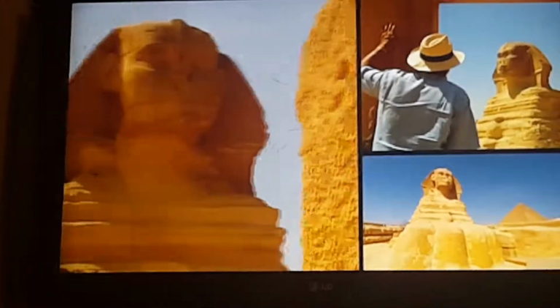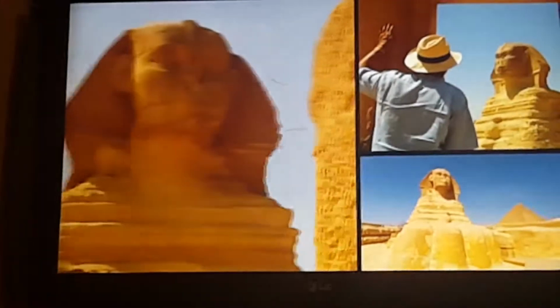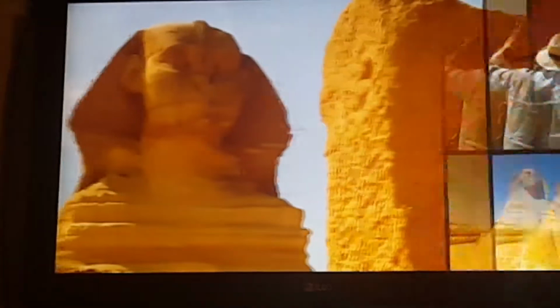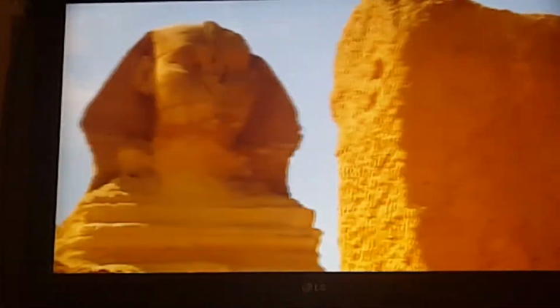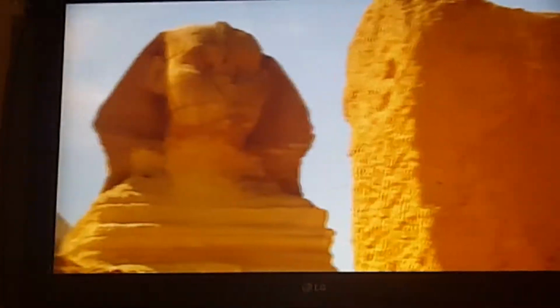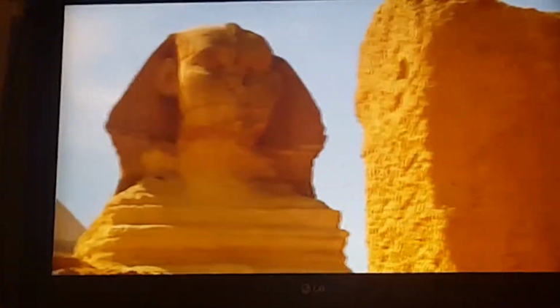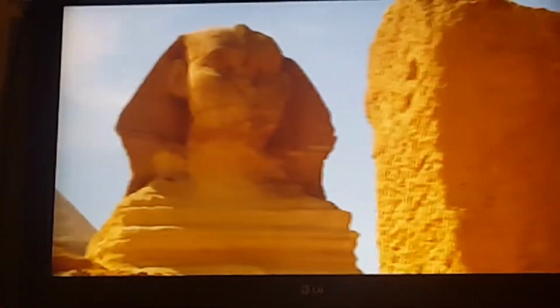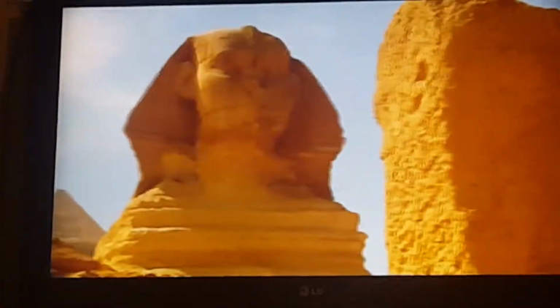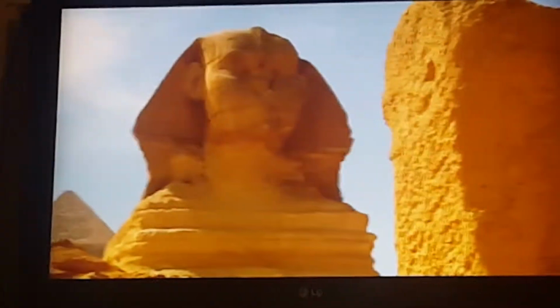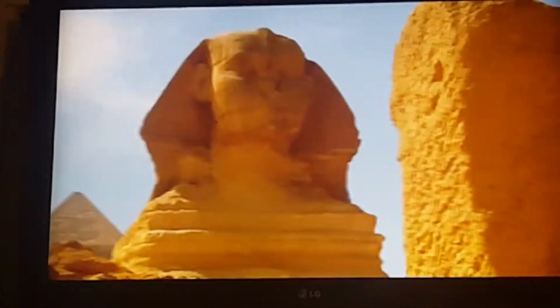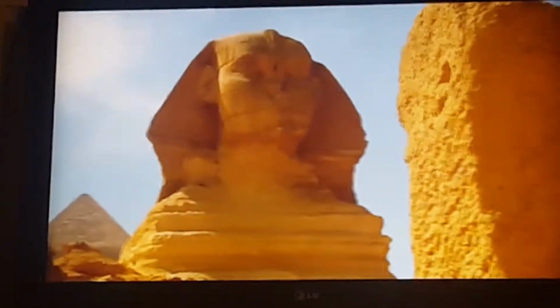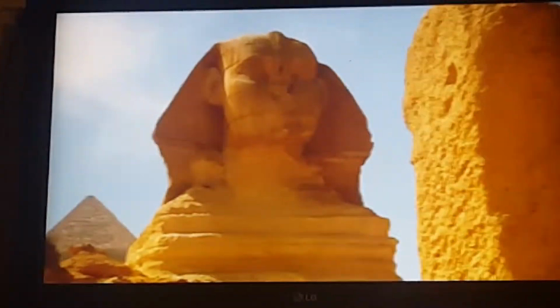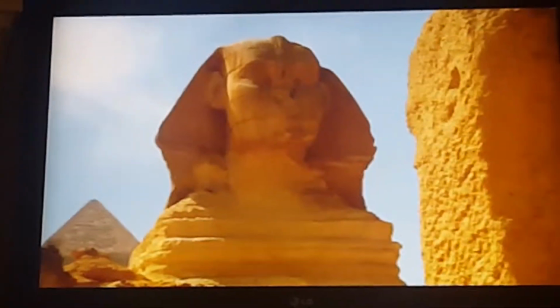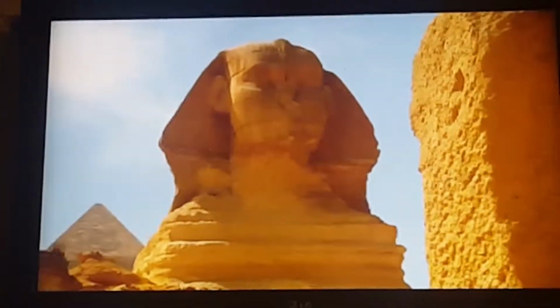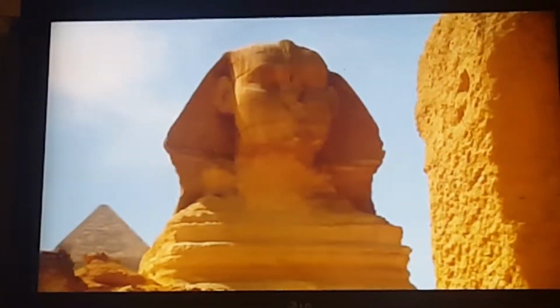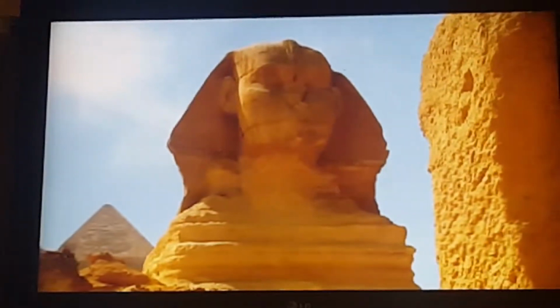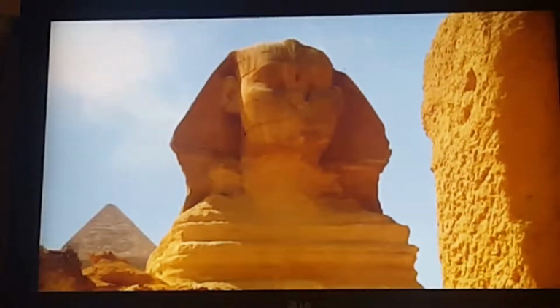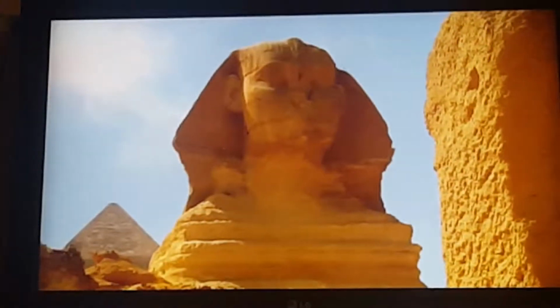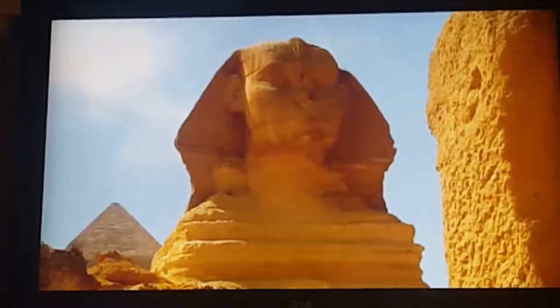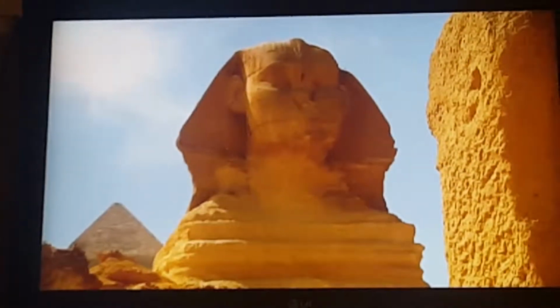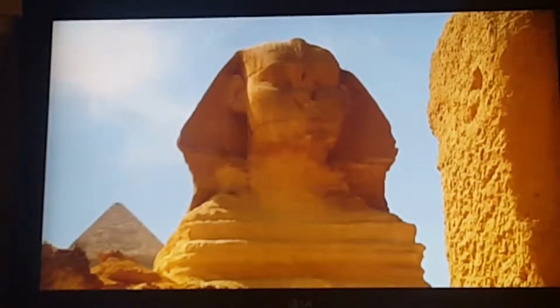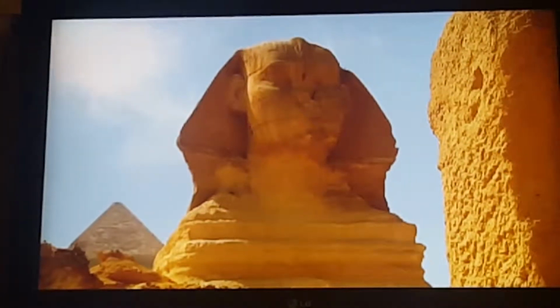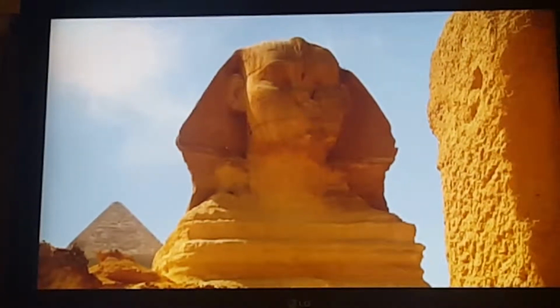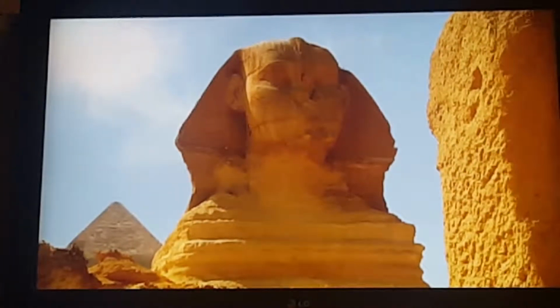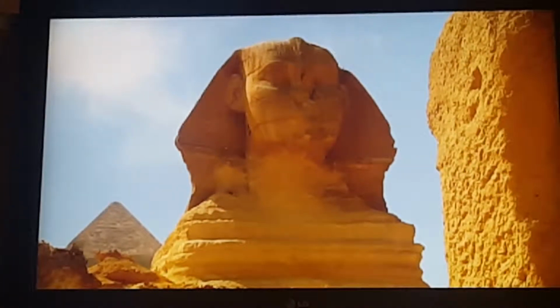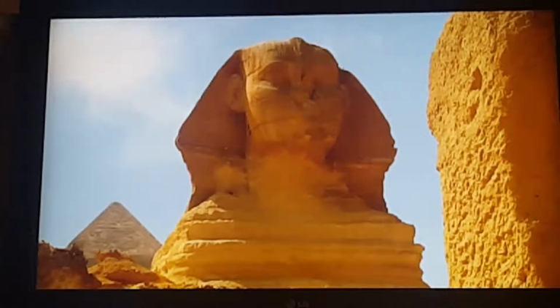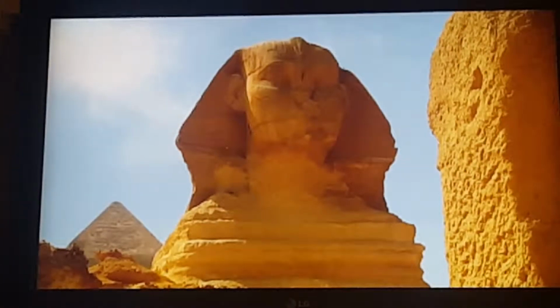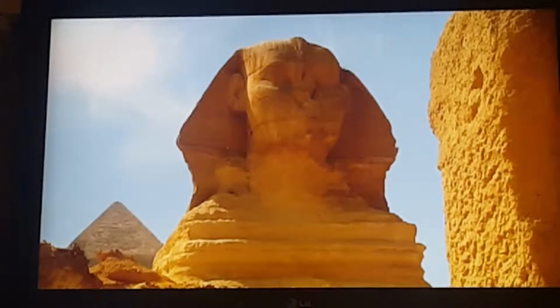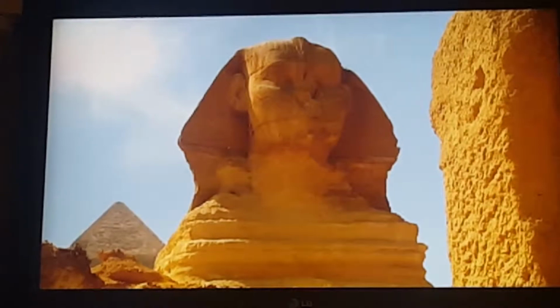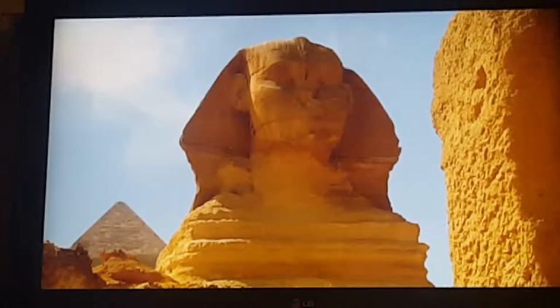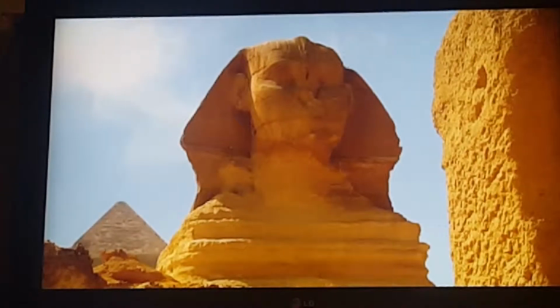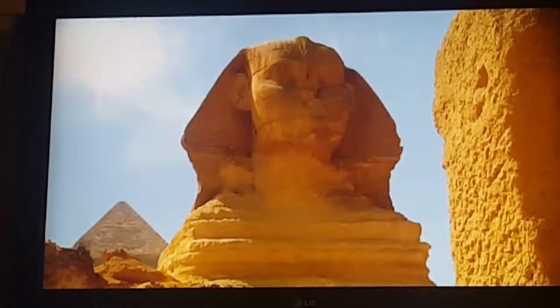The Sphinx's identity crisis cannot be resolved by facial features alone.